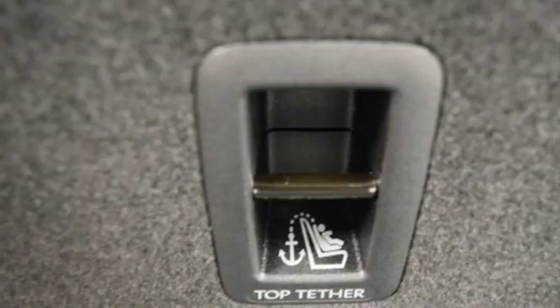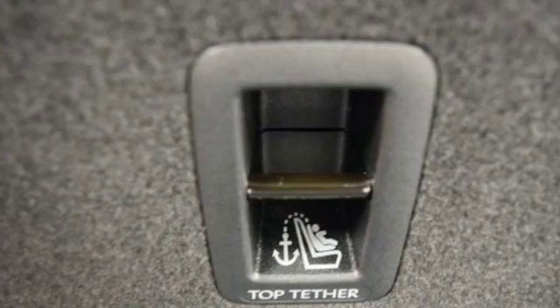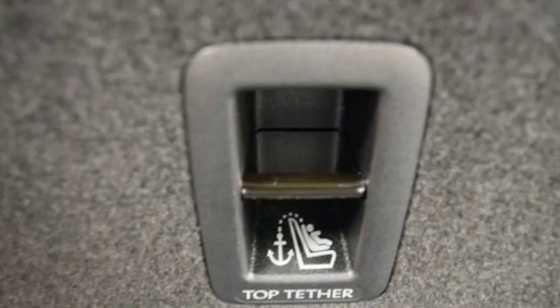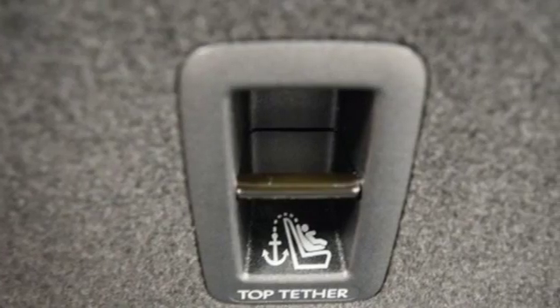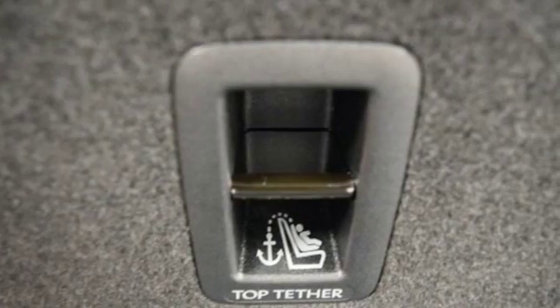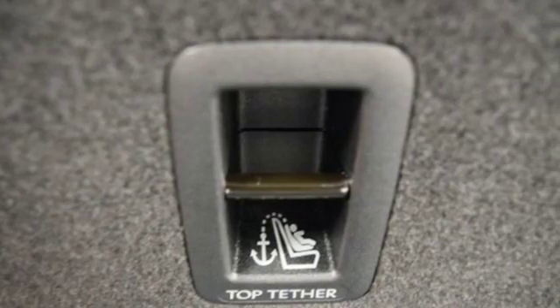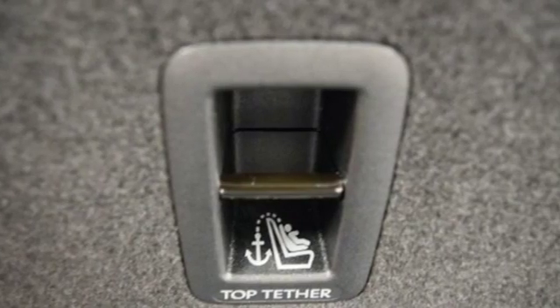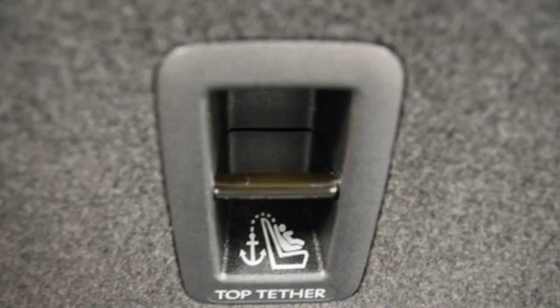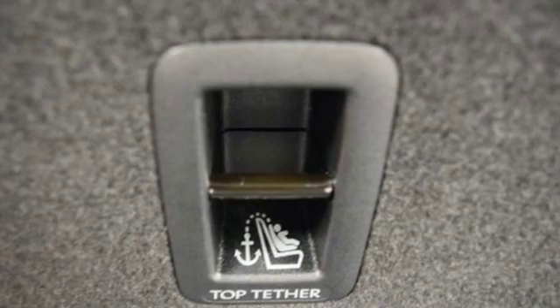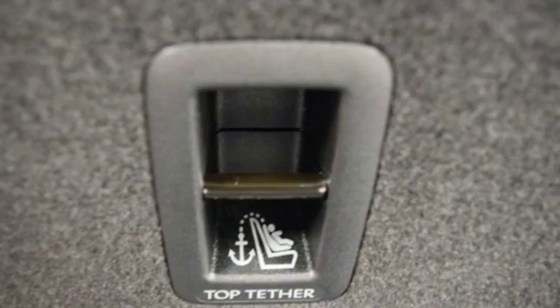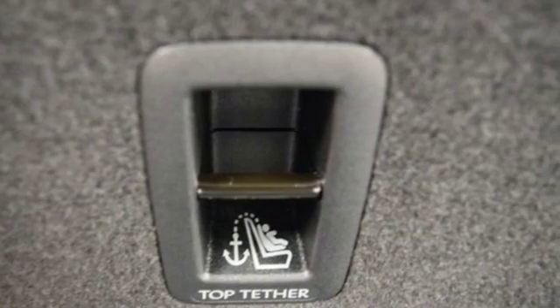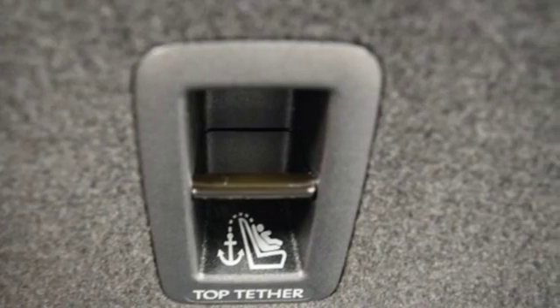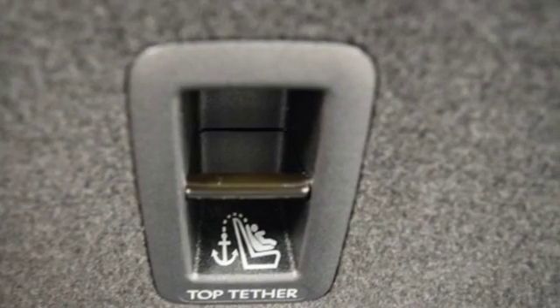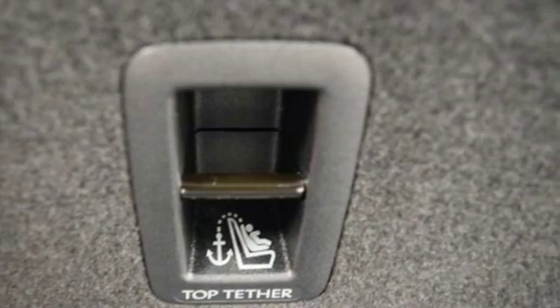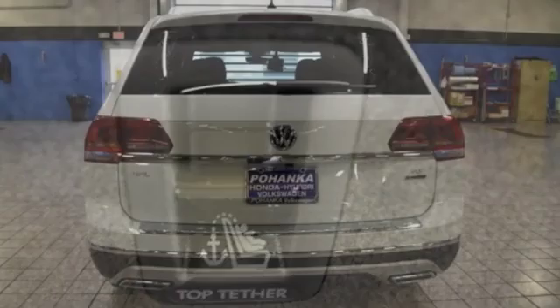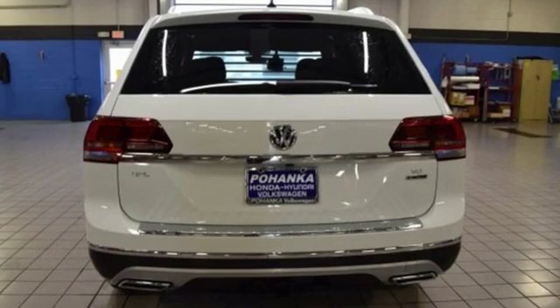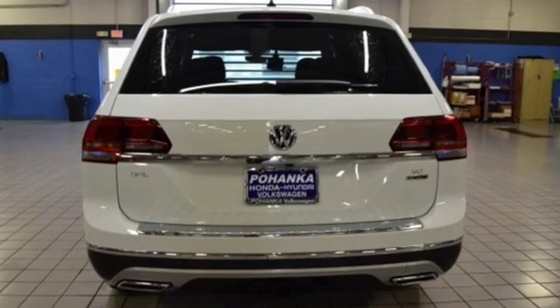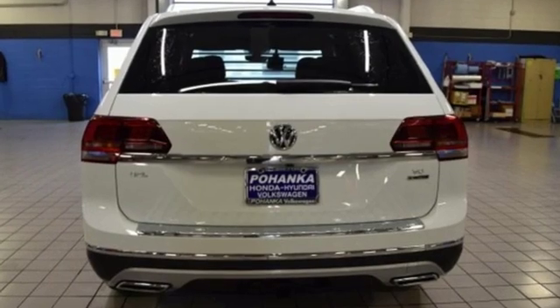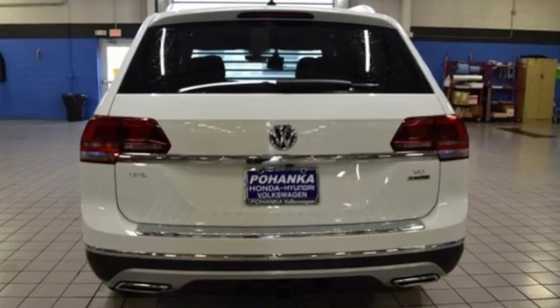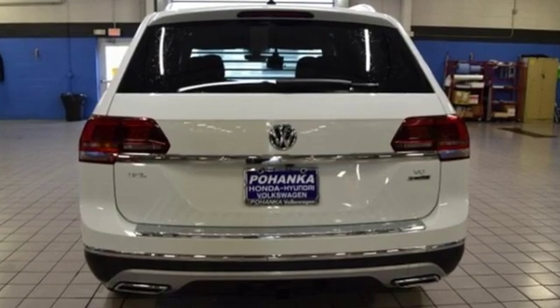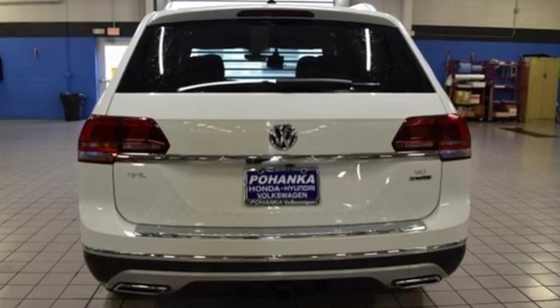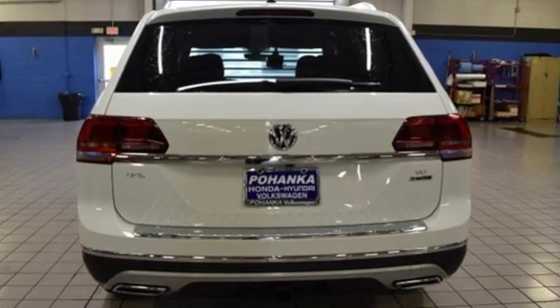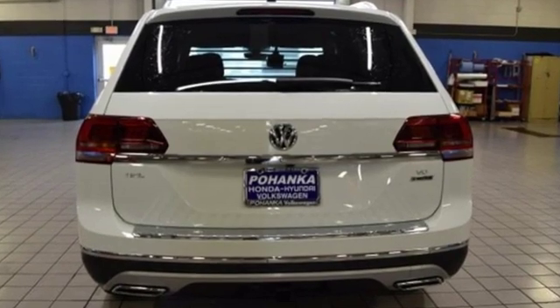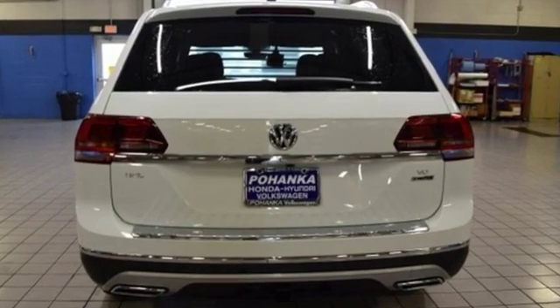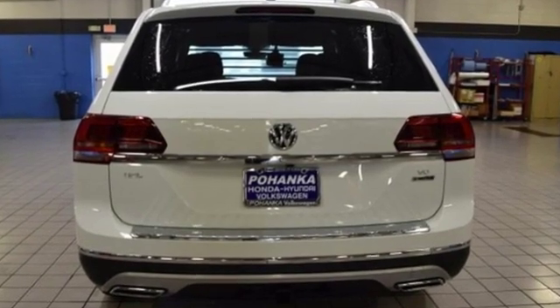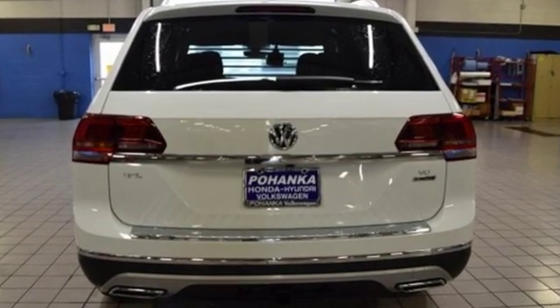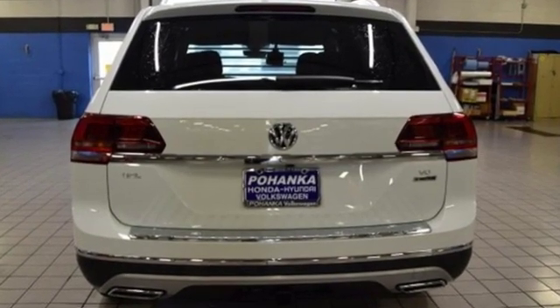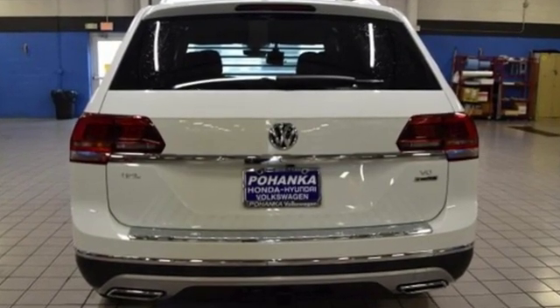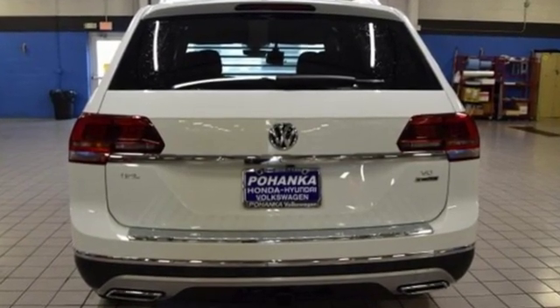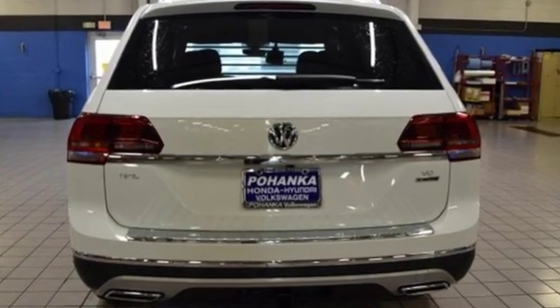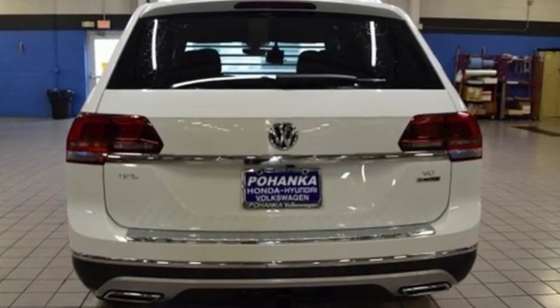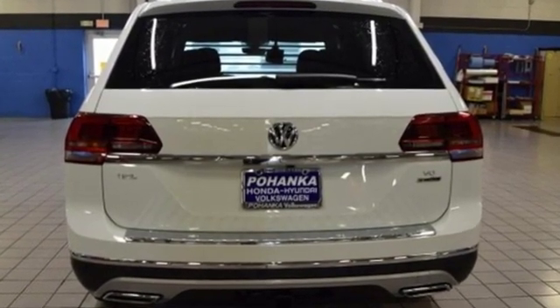Volkswagen — performance you'd expect with the precision of German engineering. You'll never know until you try. Test drive it today.